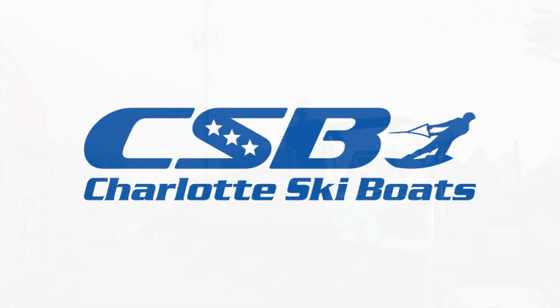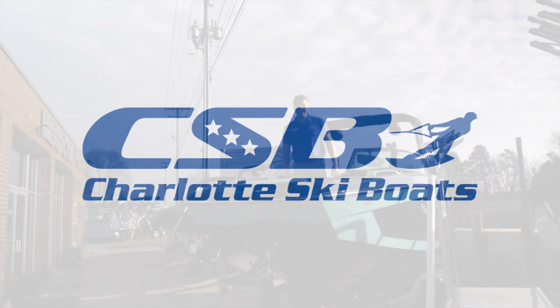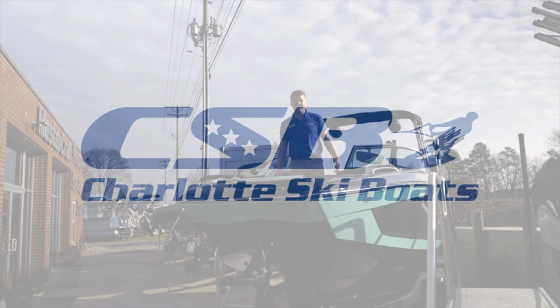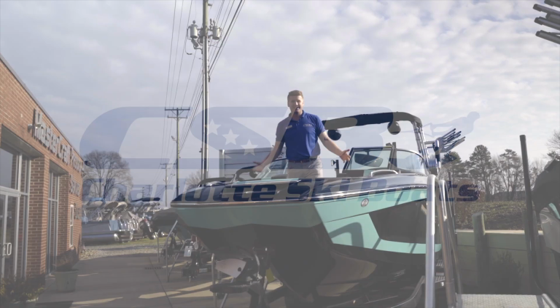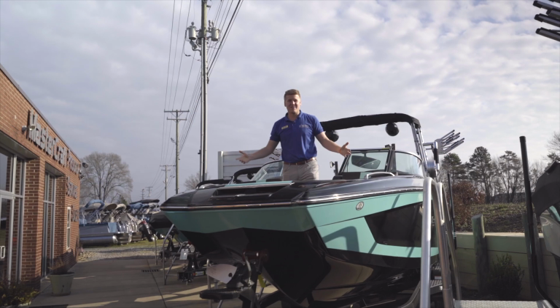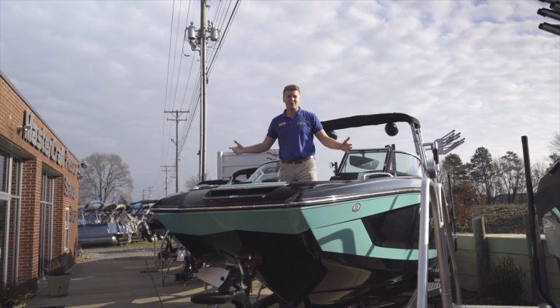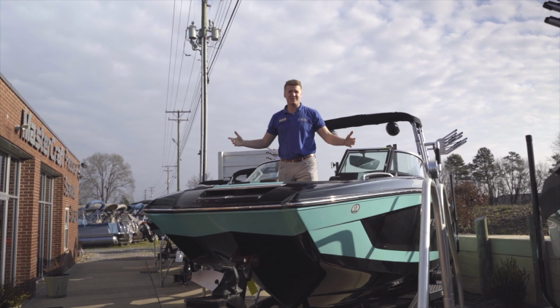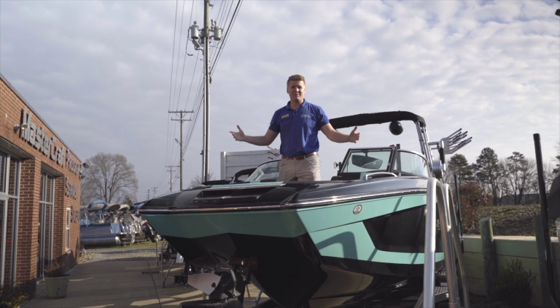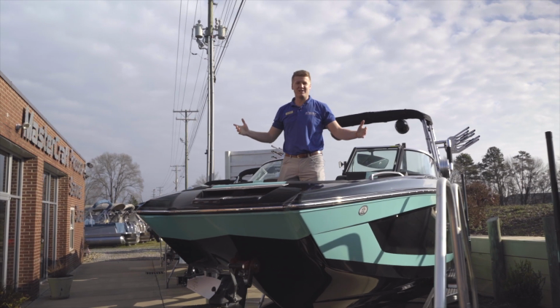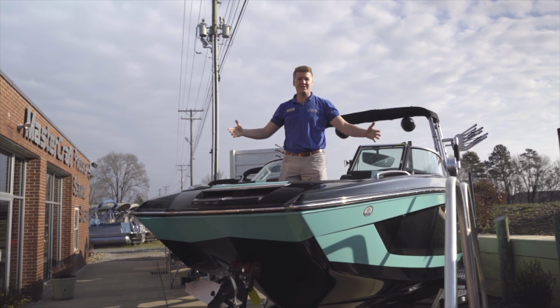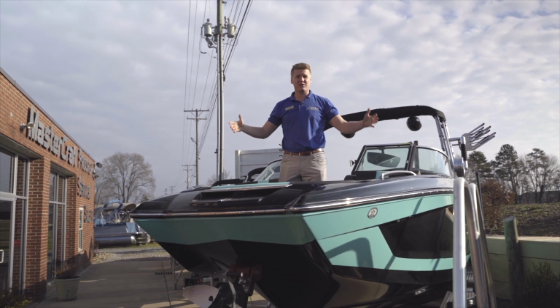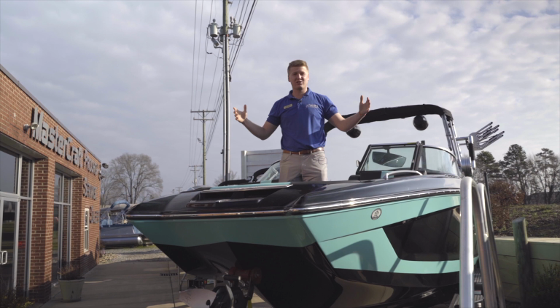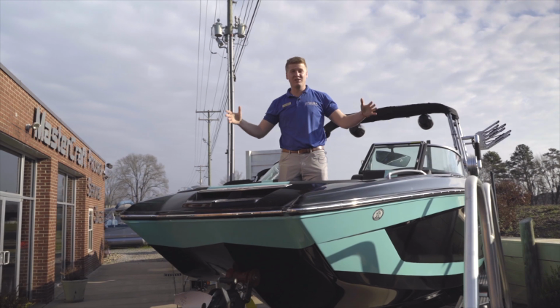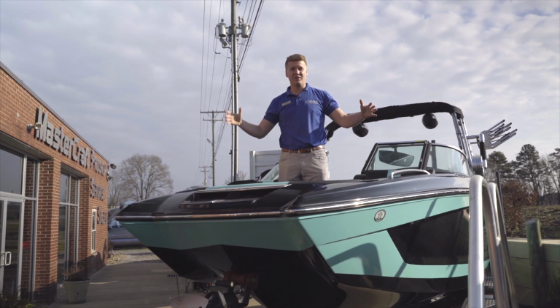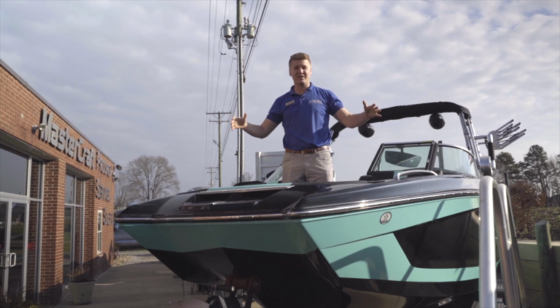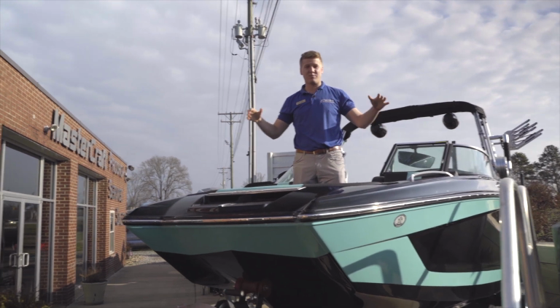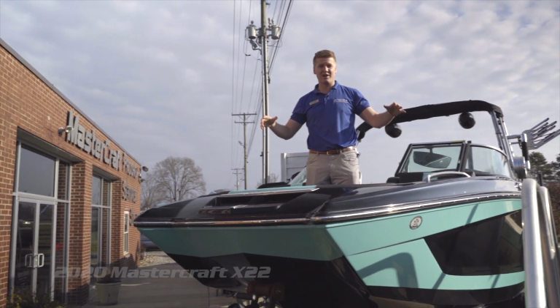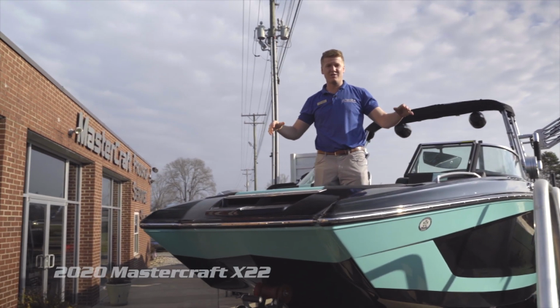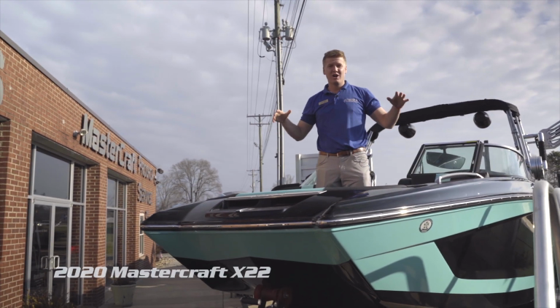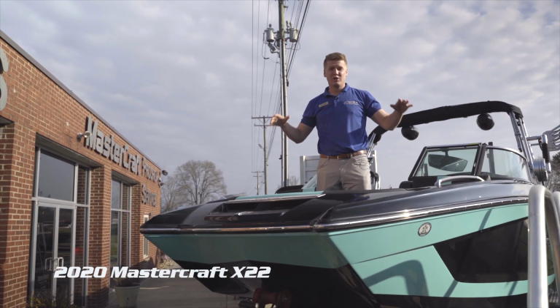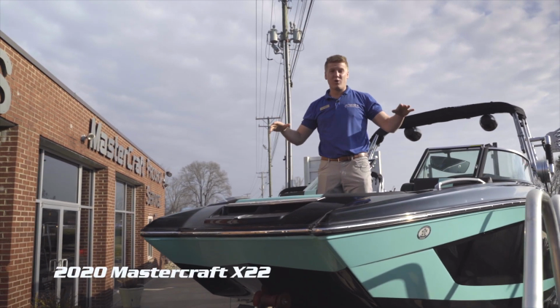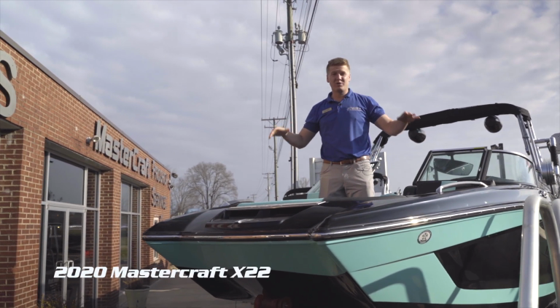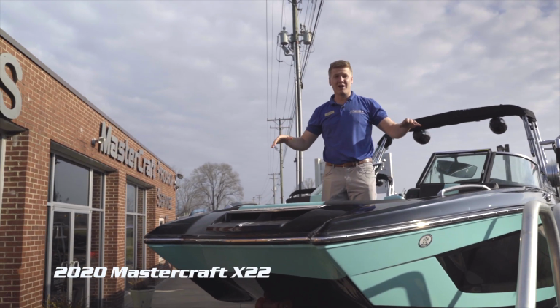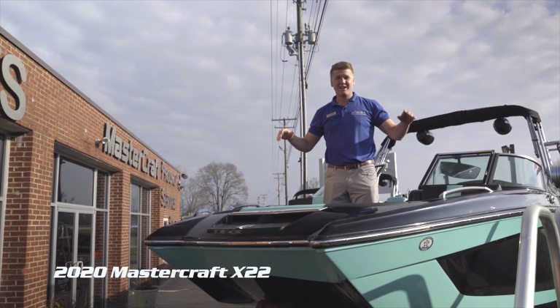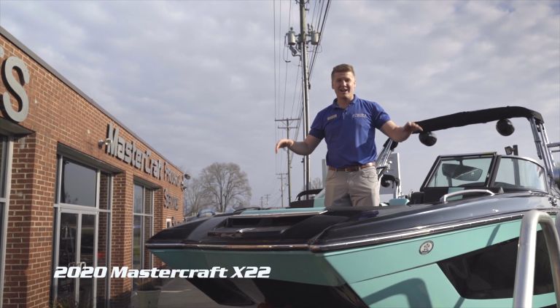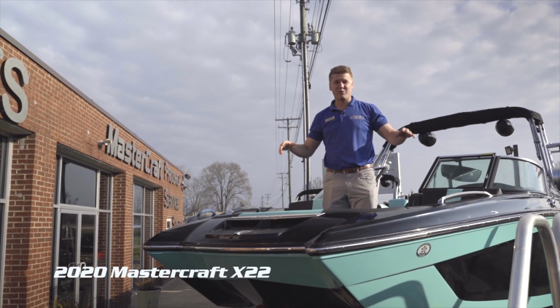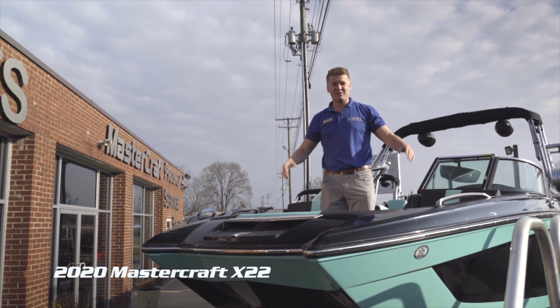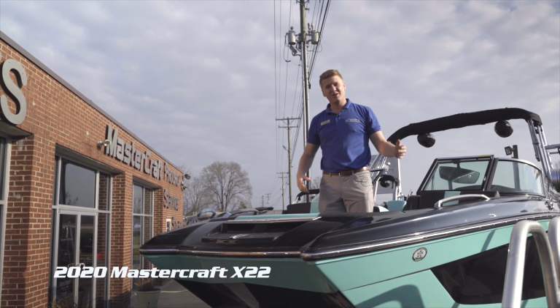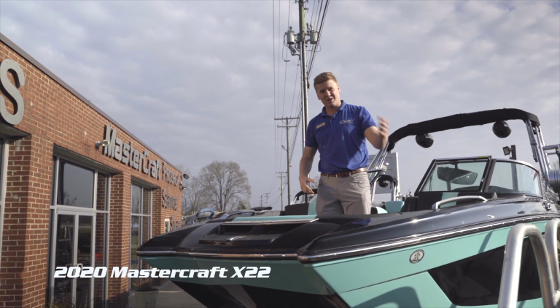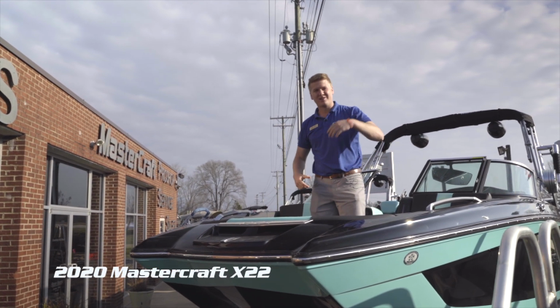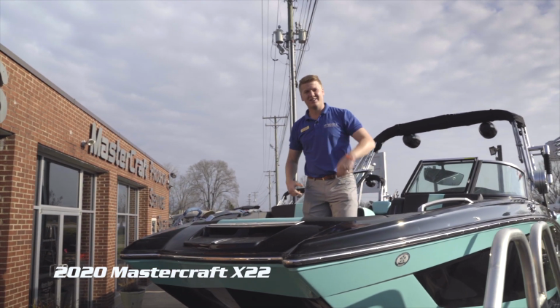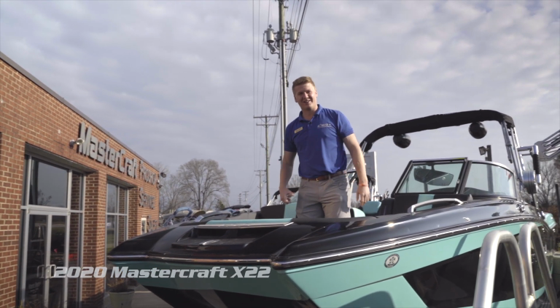Hey guys, Kevin from Charlotte Ski Bus here giving you an exclusive look at this brand new 2020 X22. Come on, take a look.